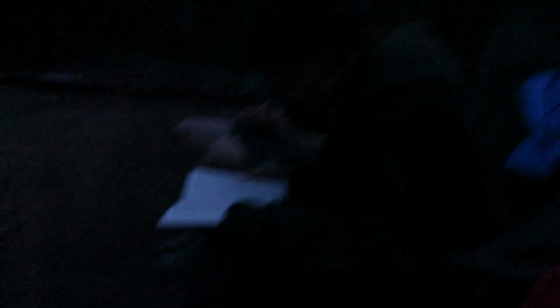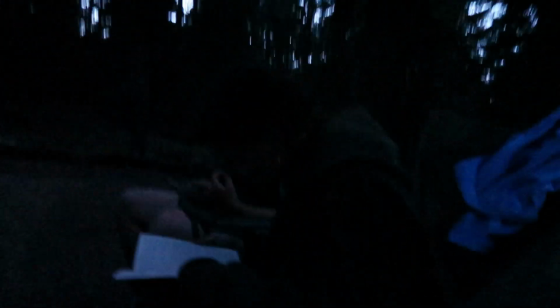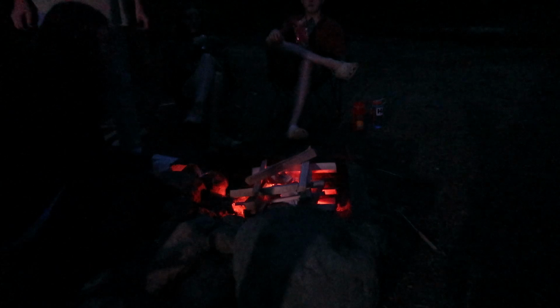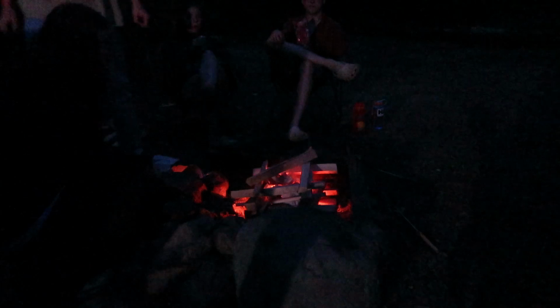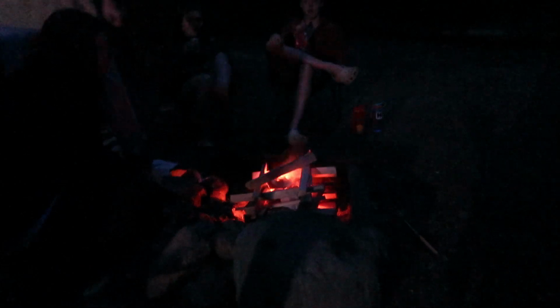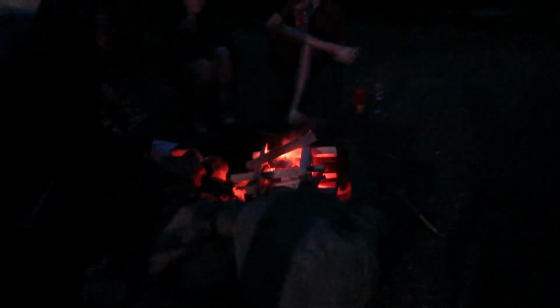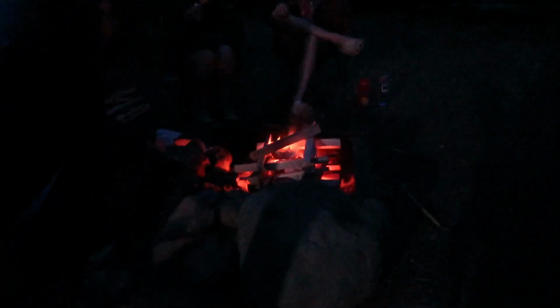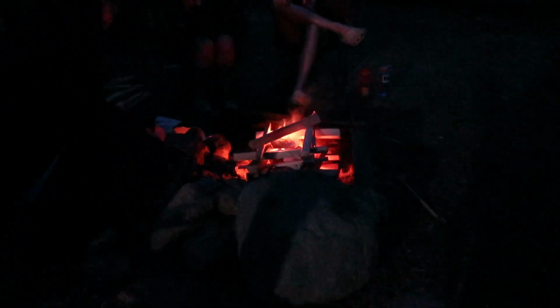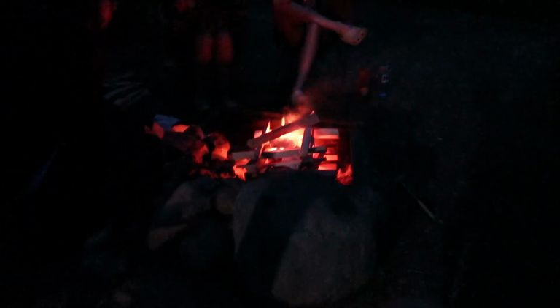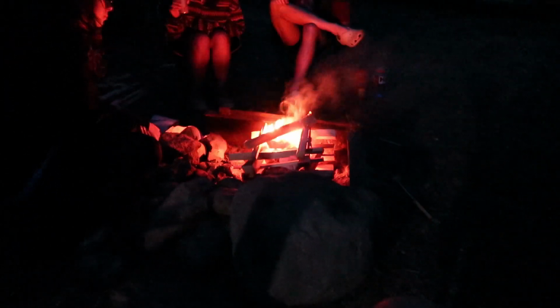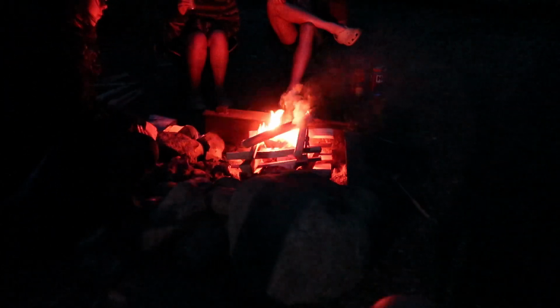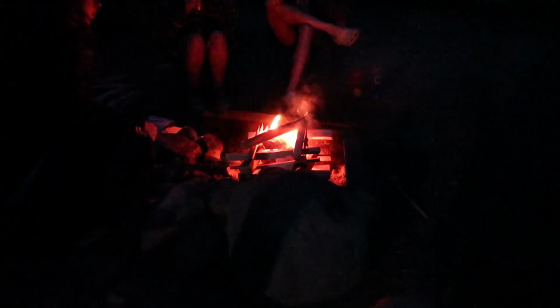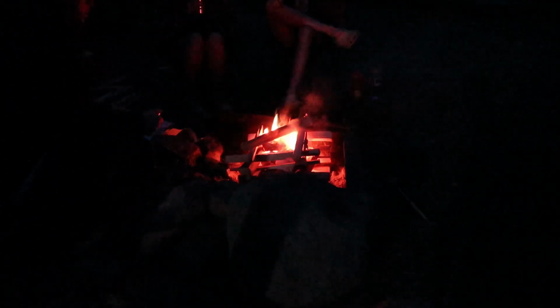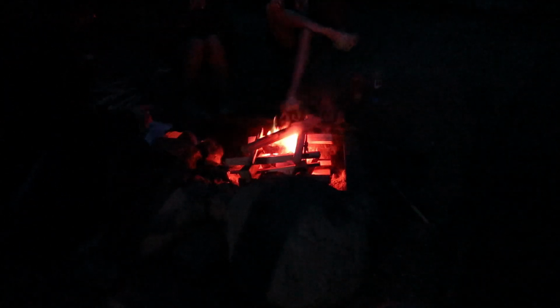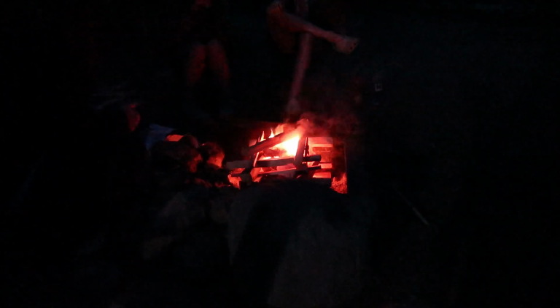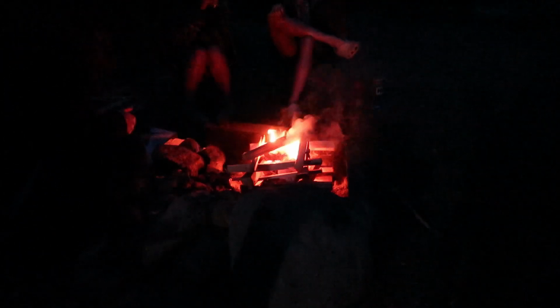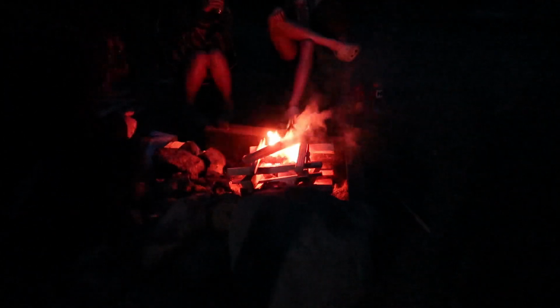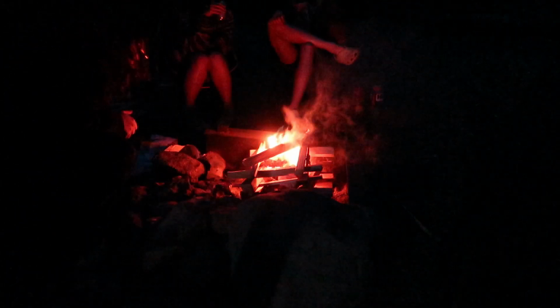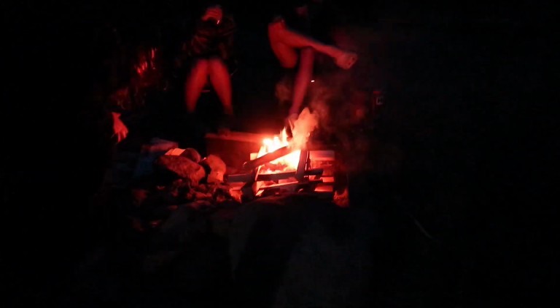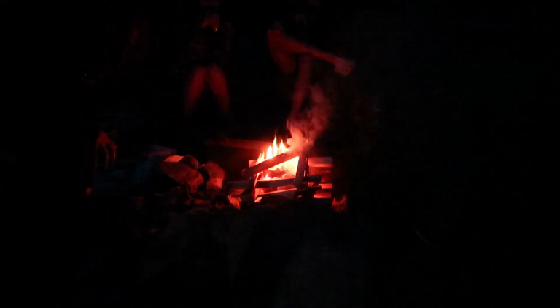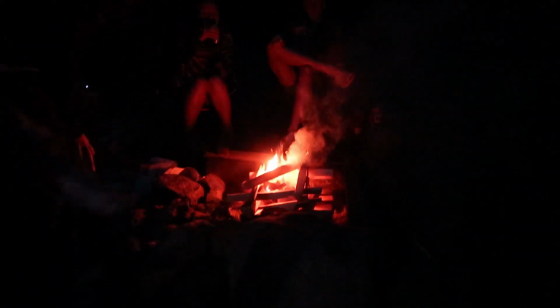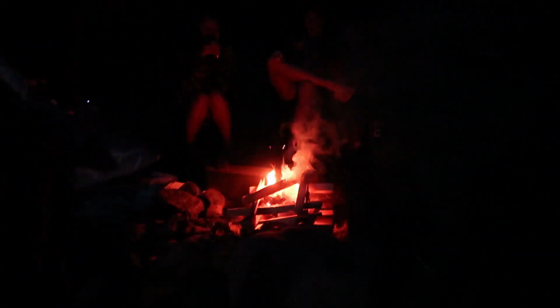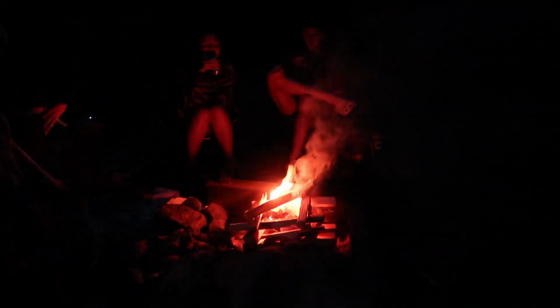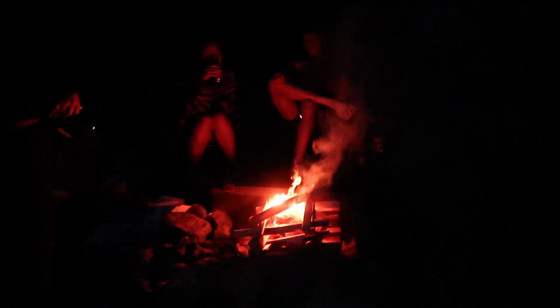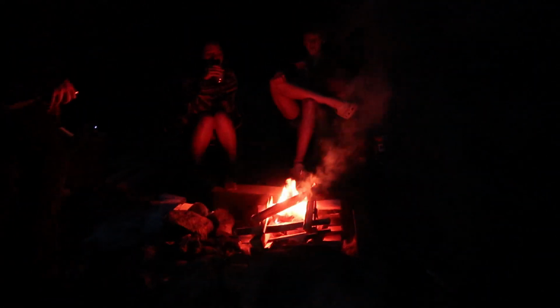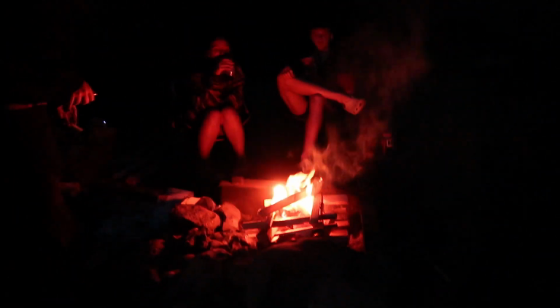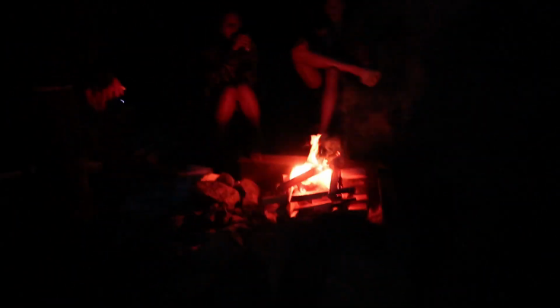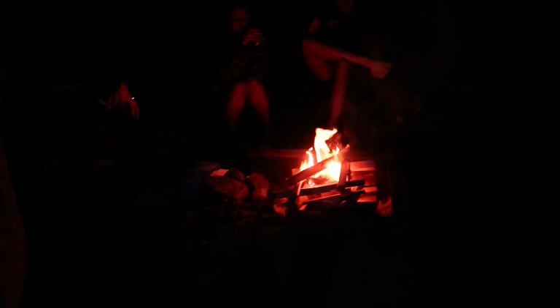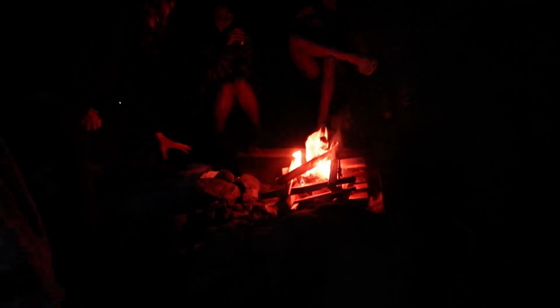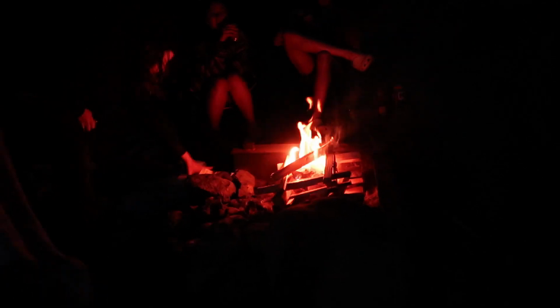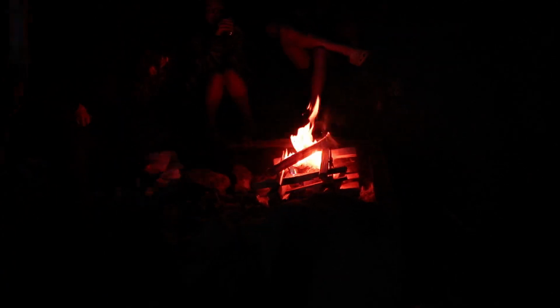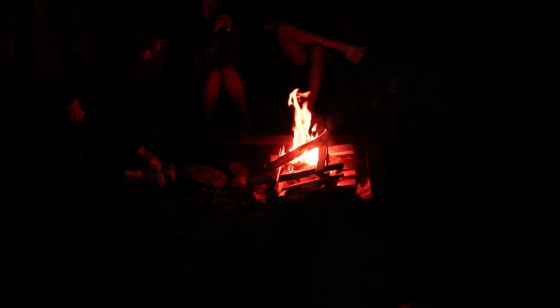Fire on its way! Yay! Fire on its way! Fire is on its way!